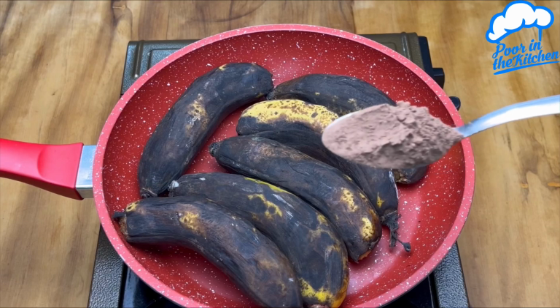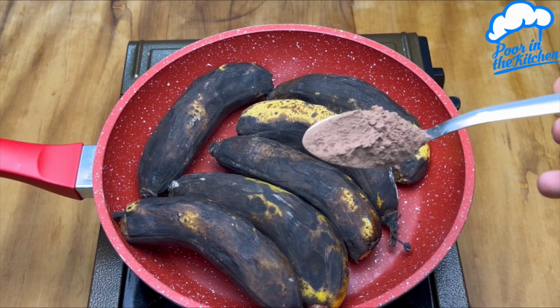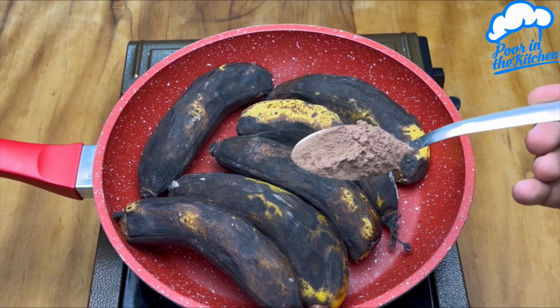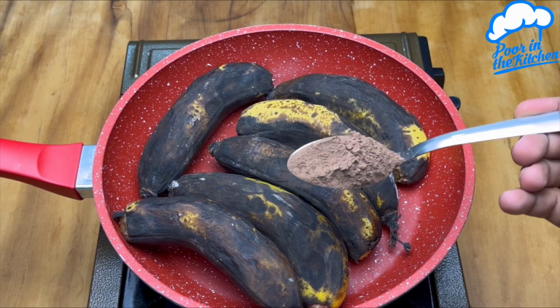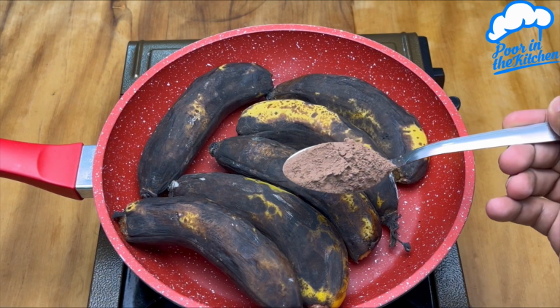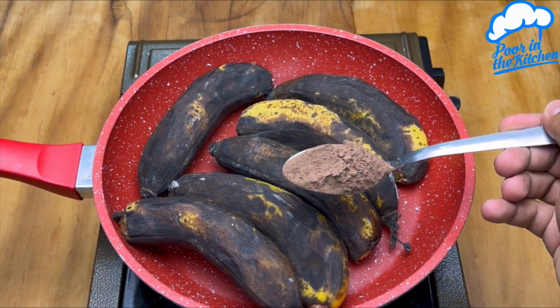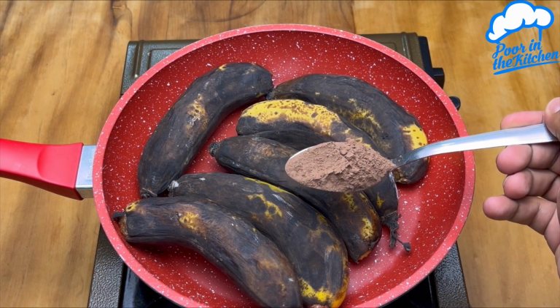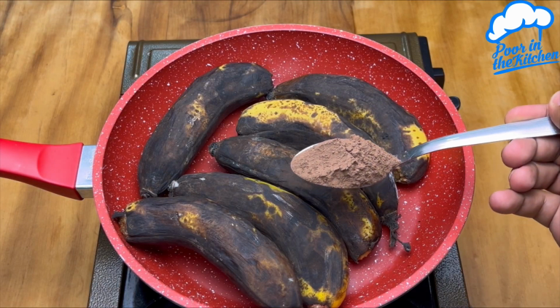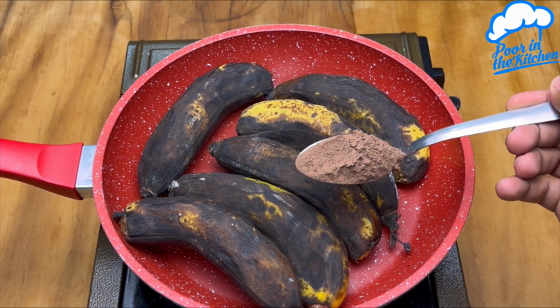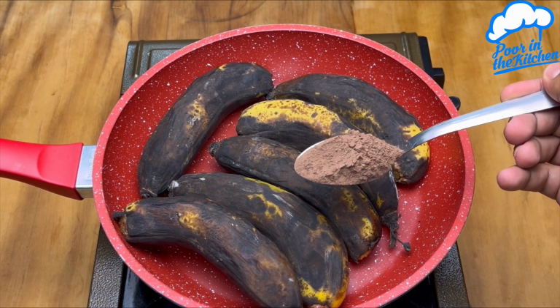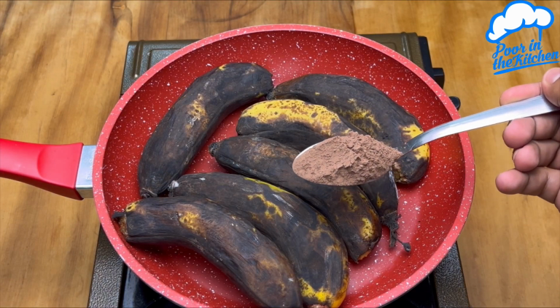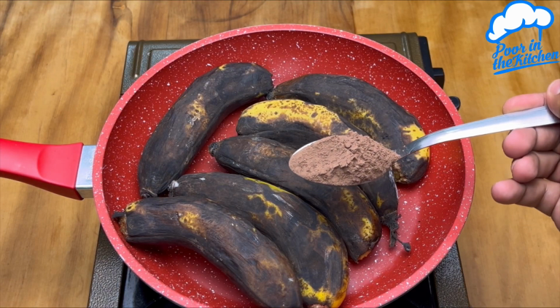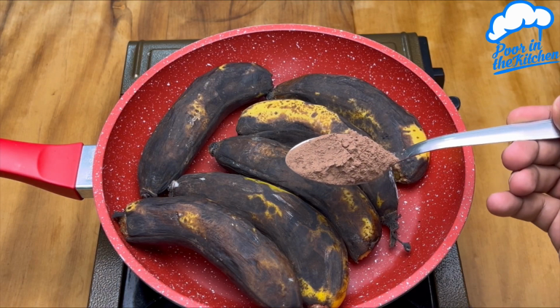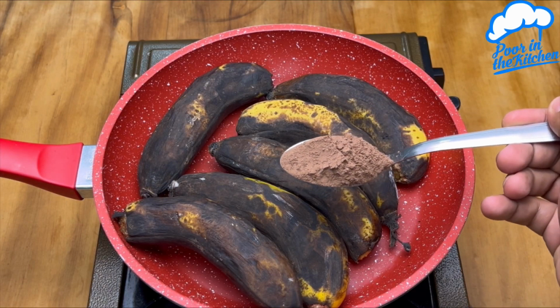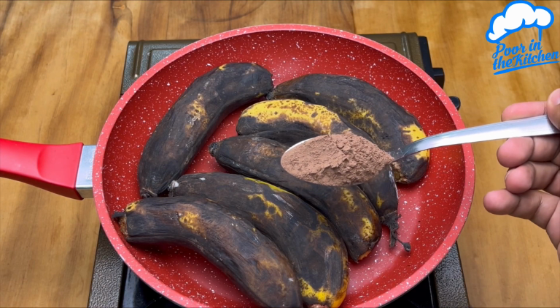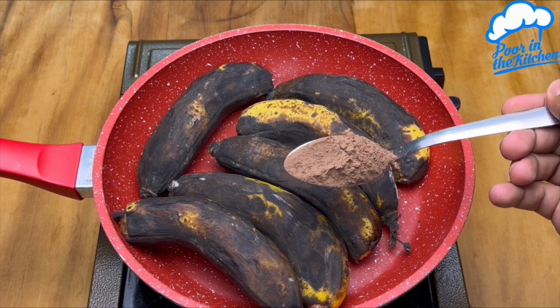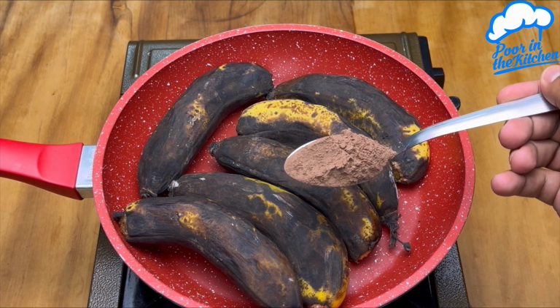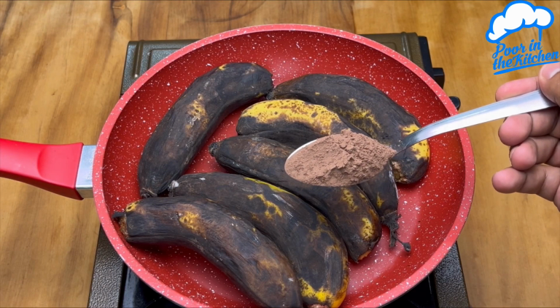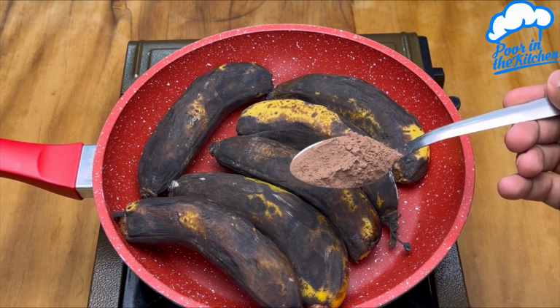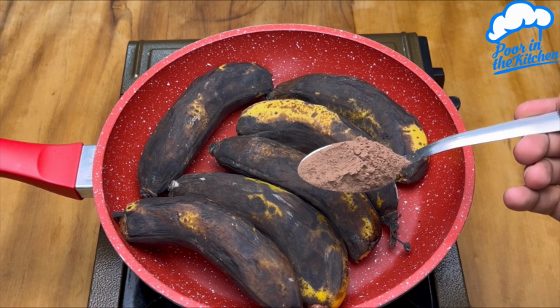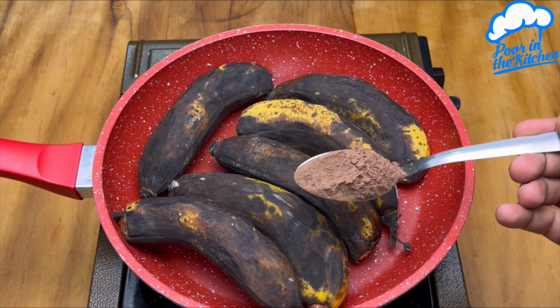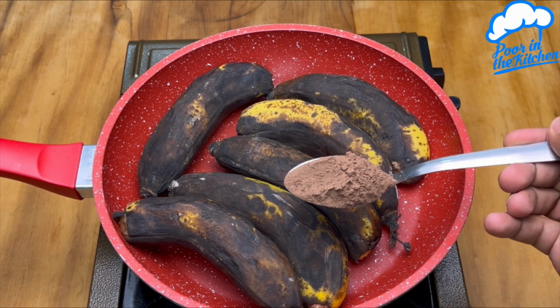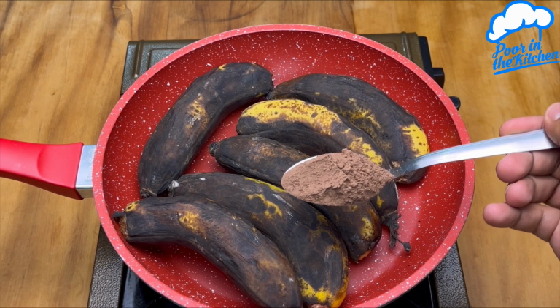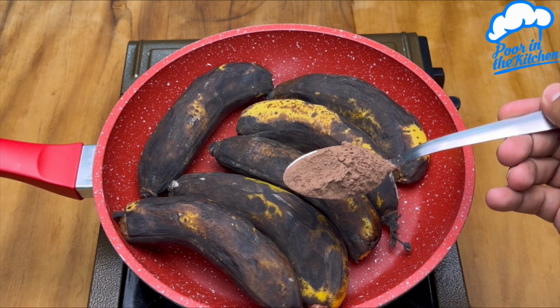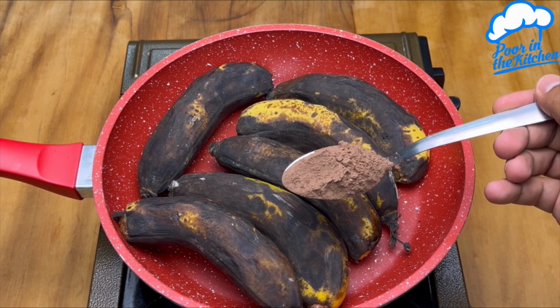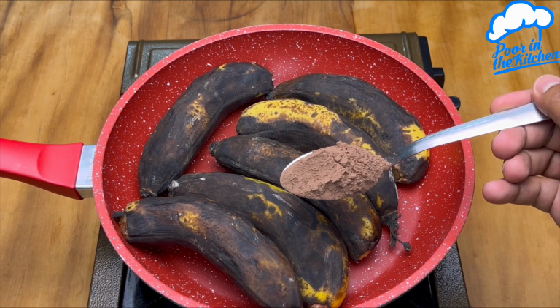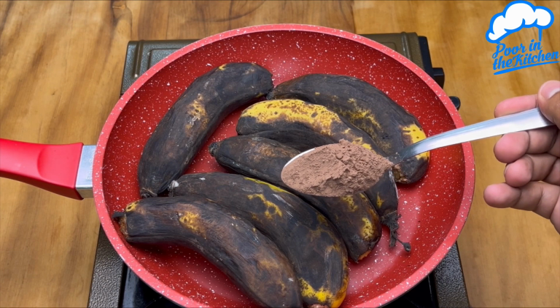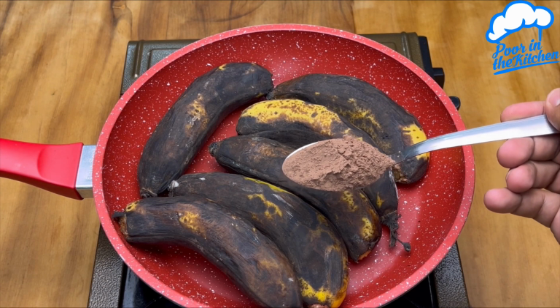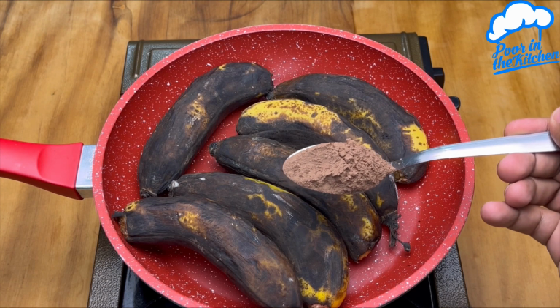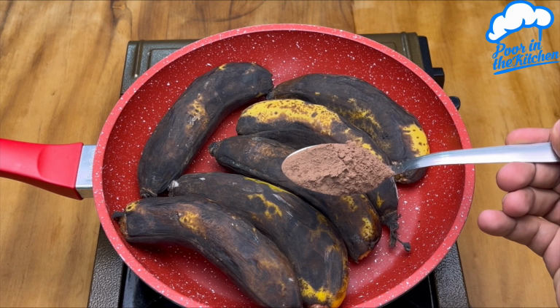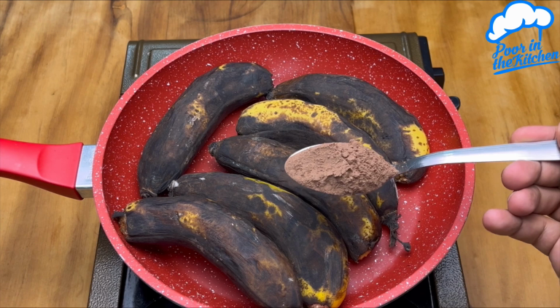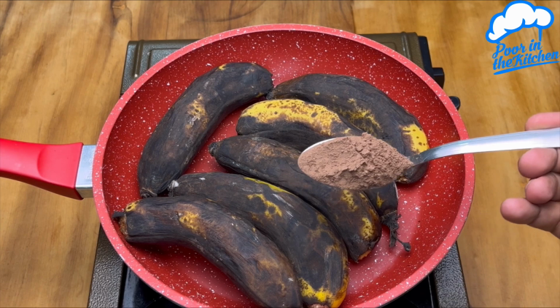If your banana is old and withered, don't throw it away. Just do this and everyone will want it.